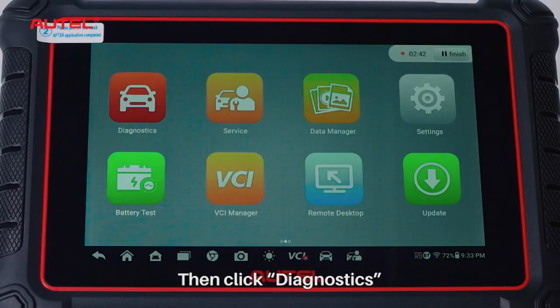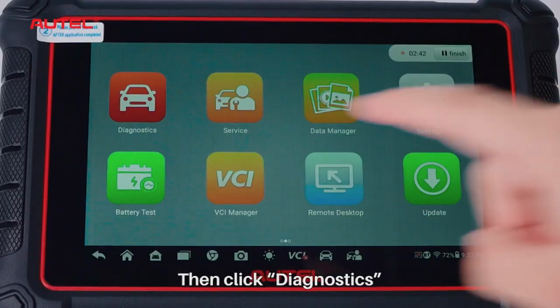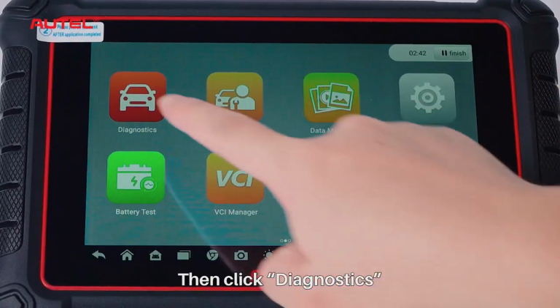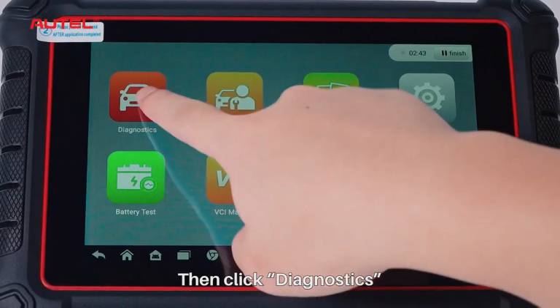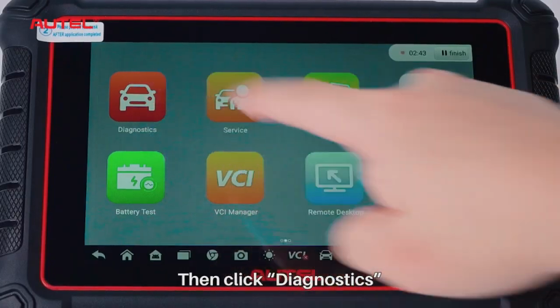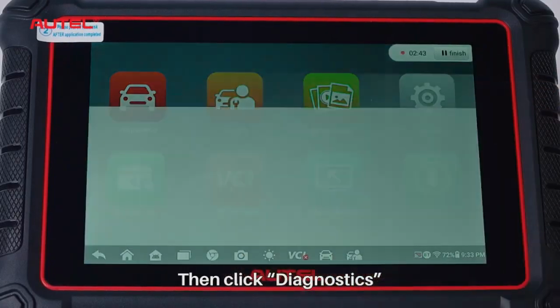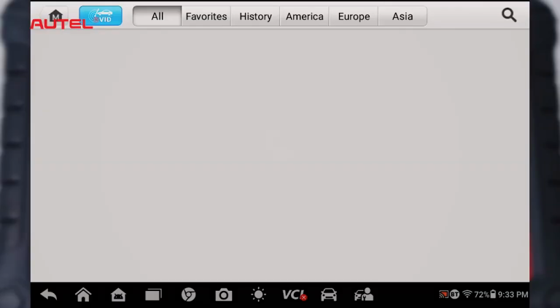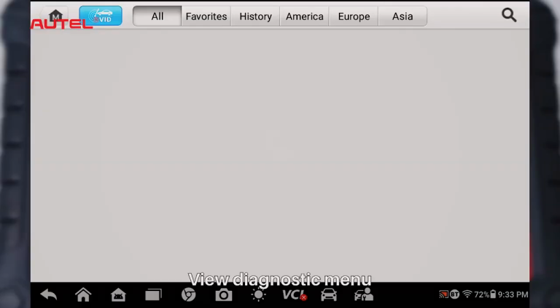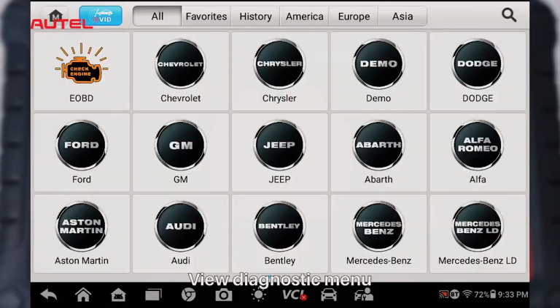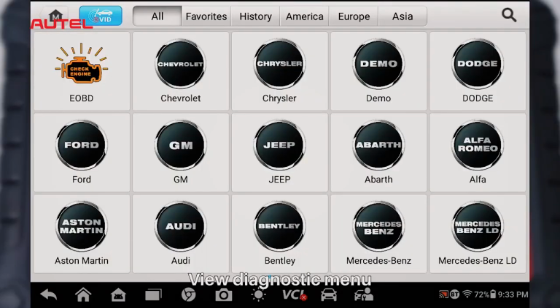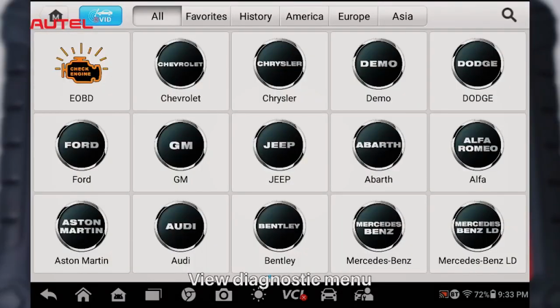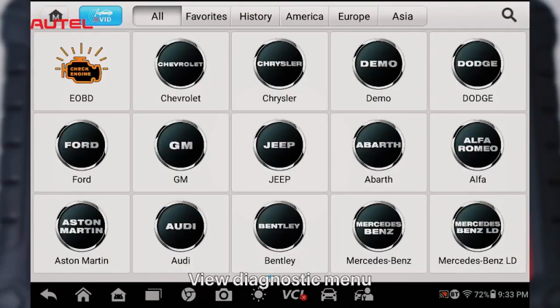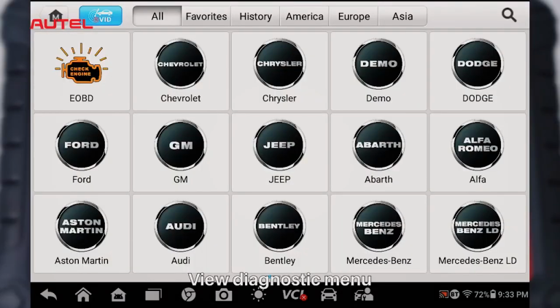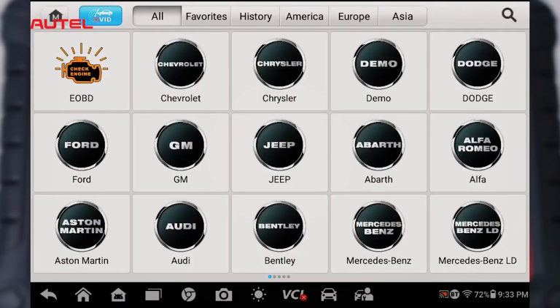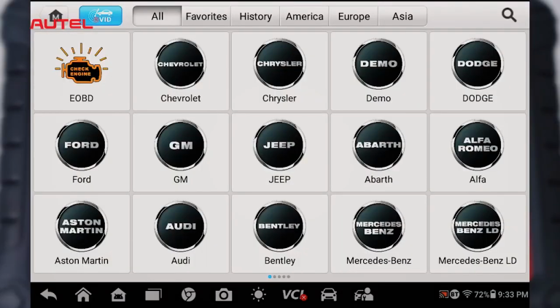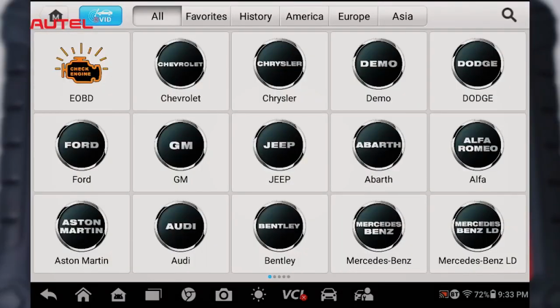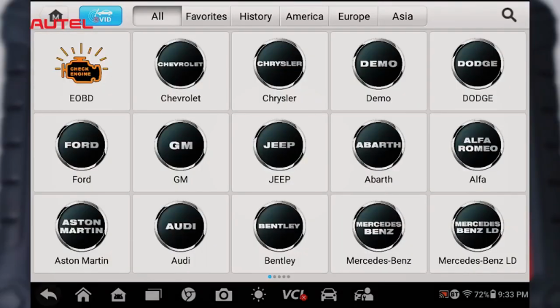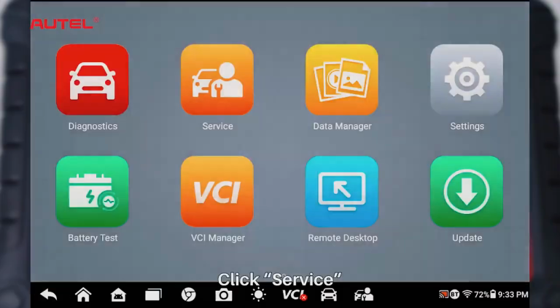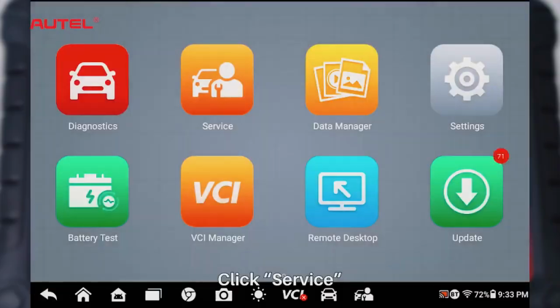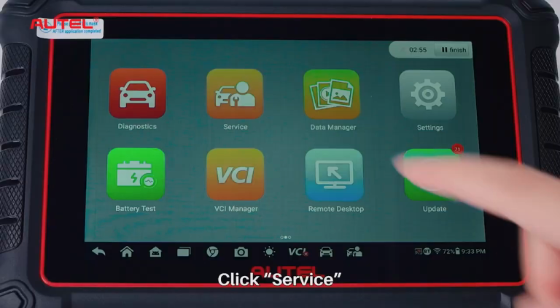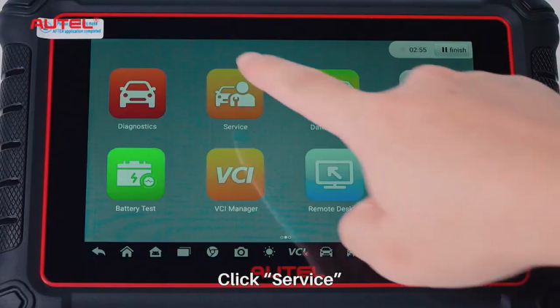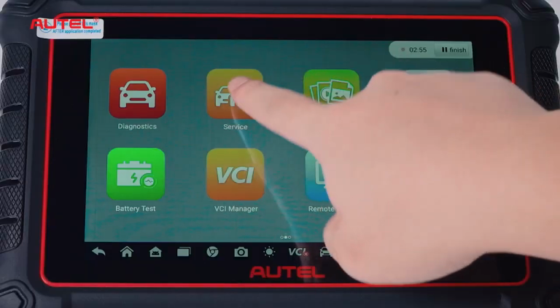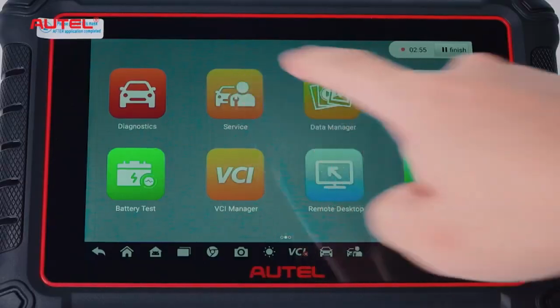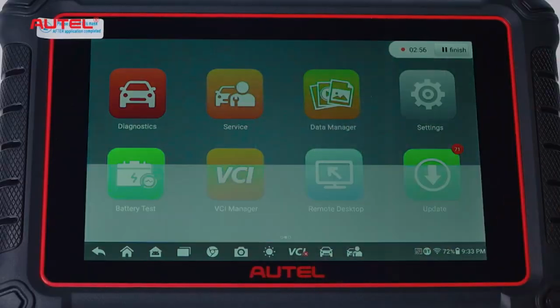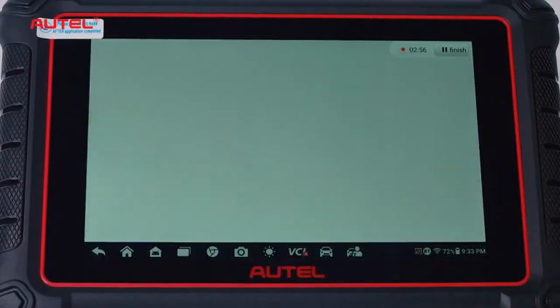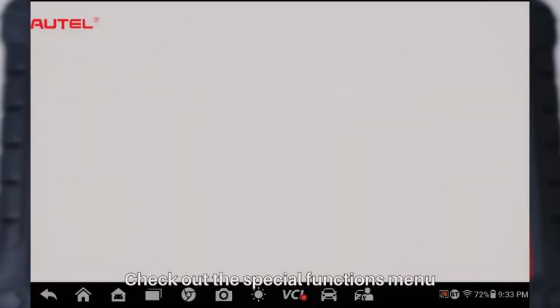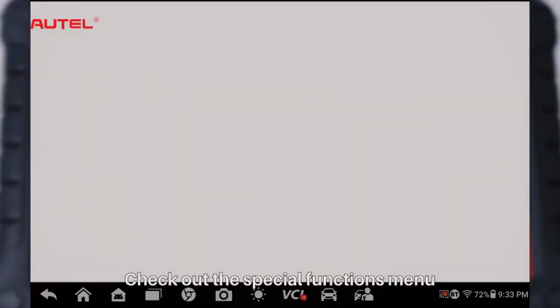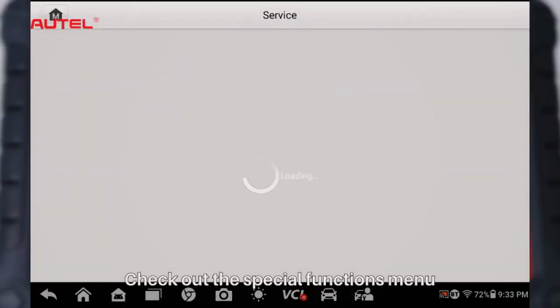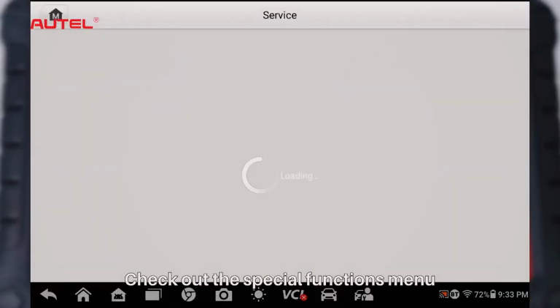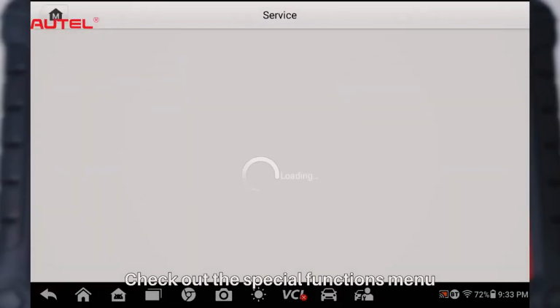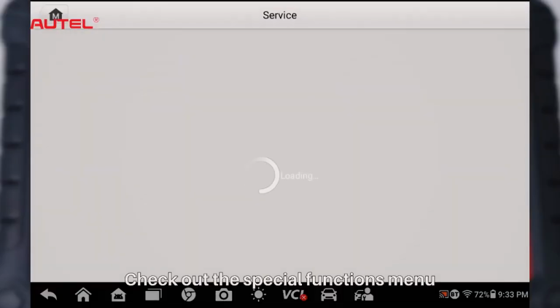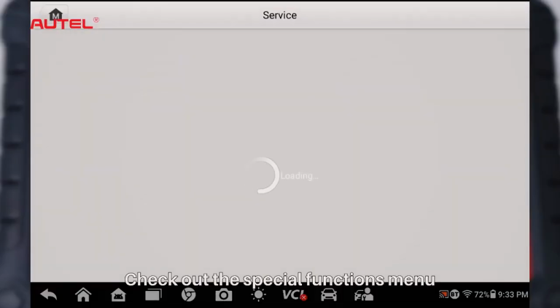Then click Diagnostics to view the Diagnostic menu. Click Service and check out the Special Functions menu.